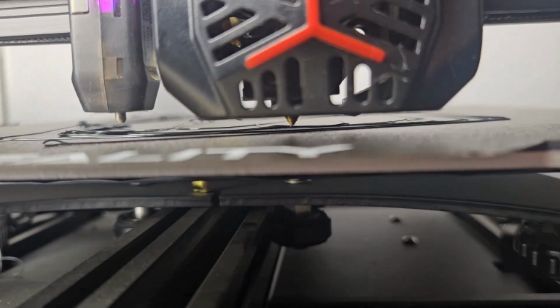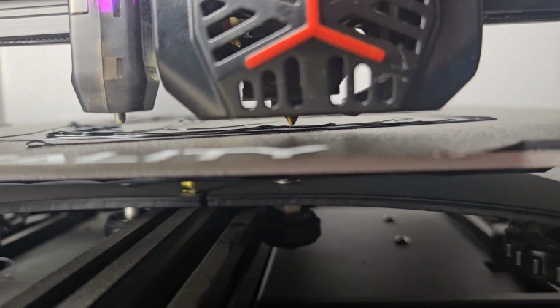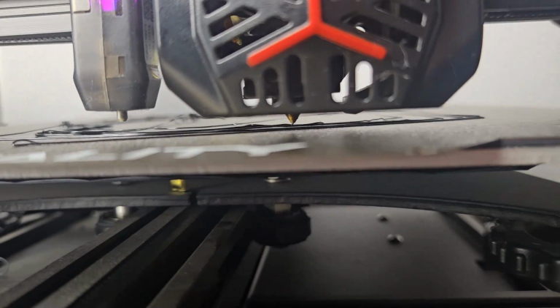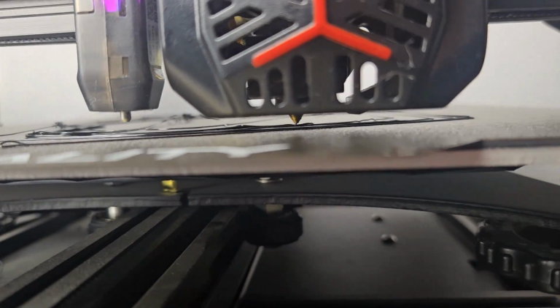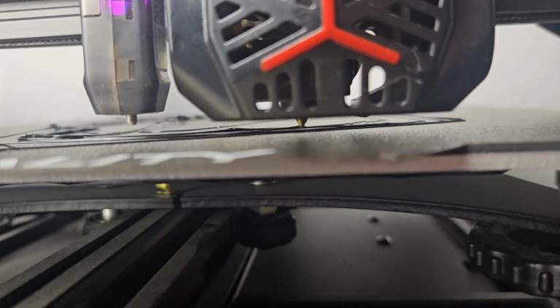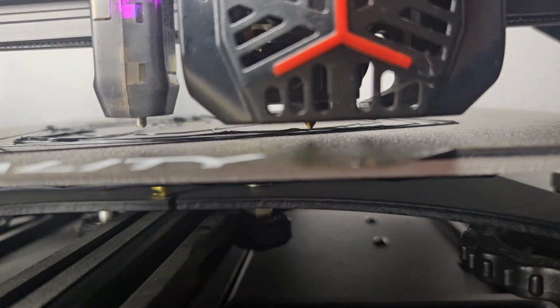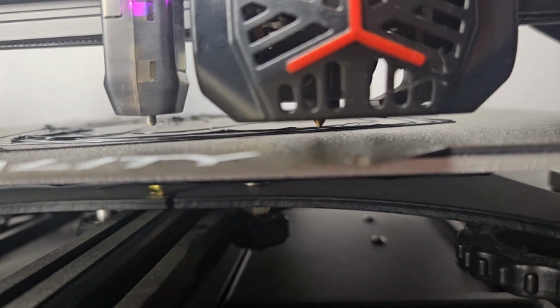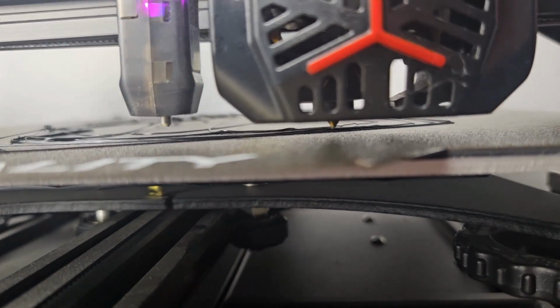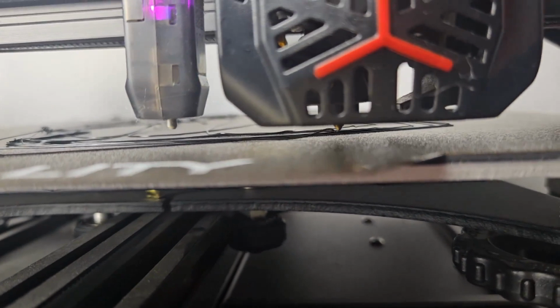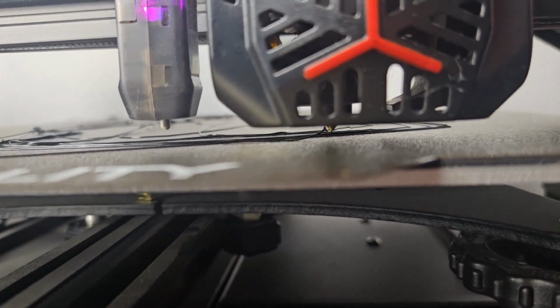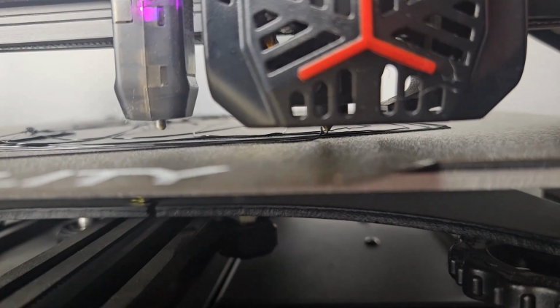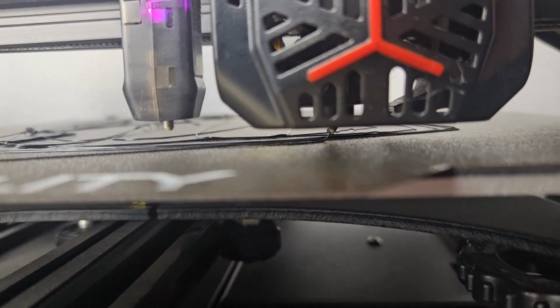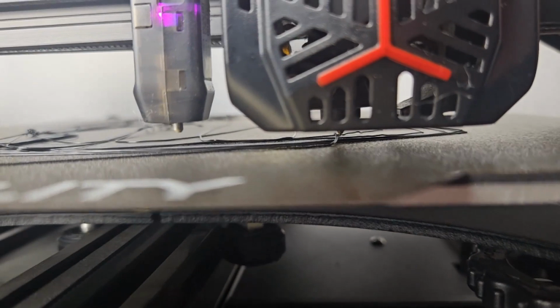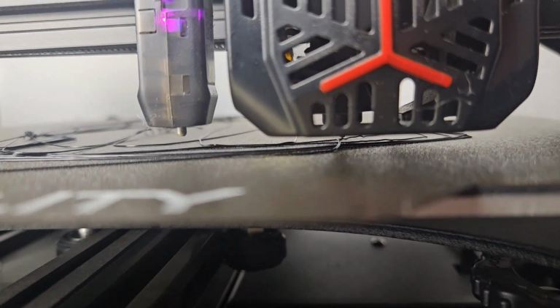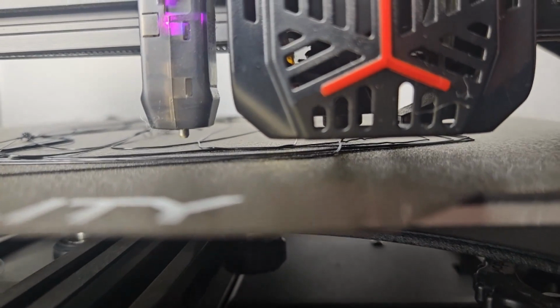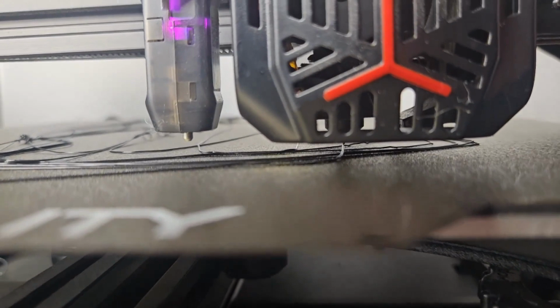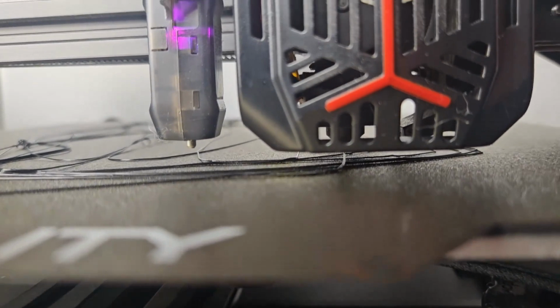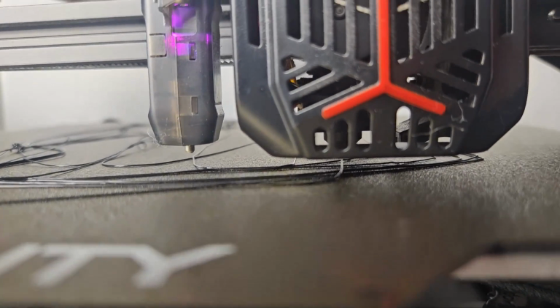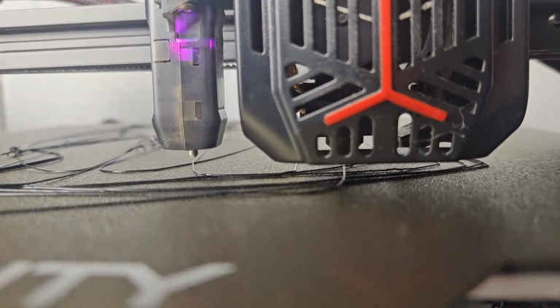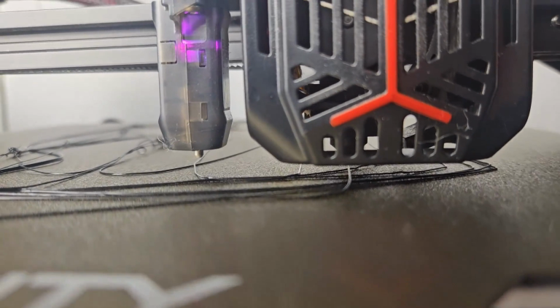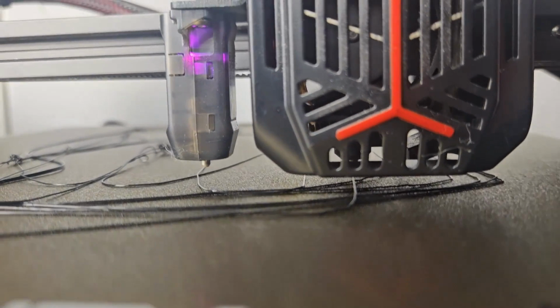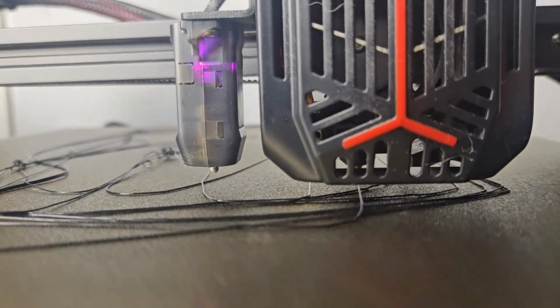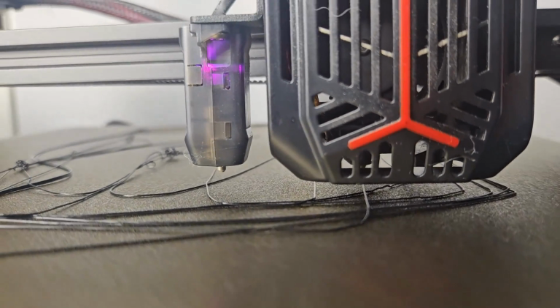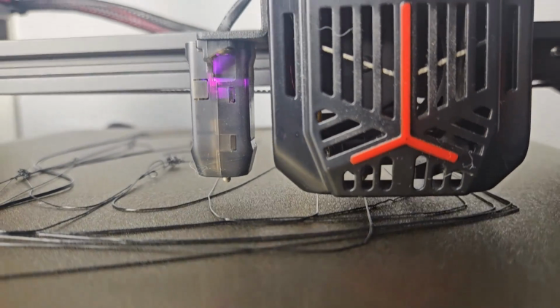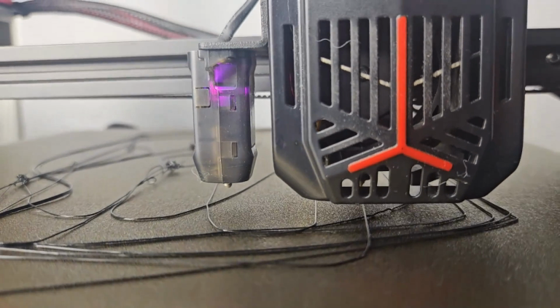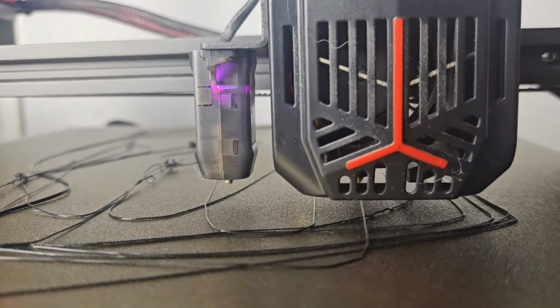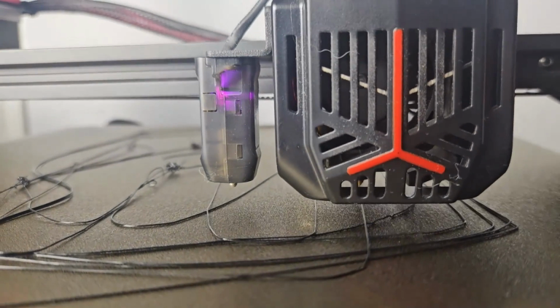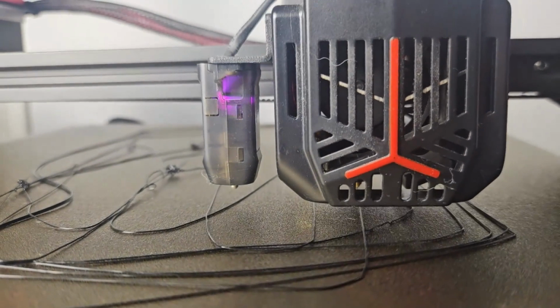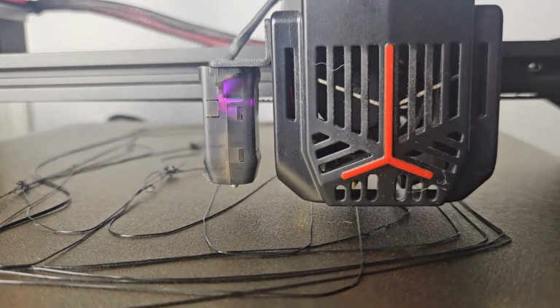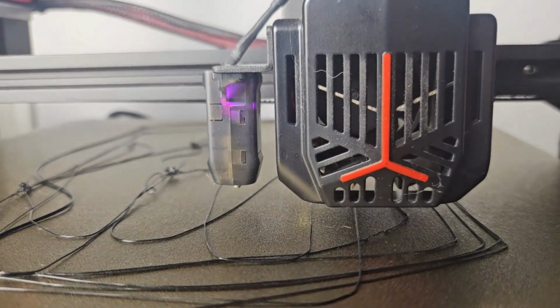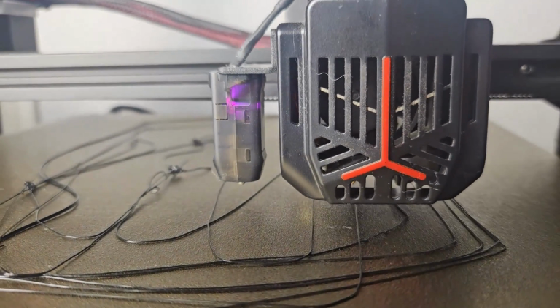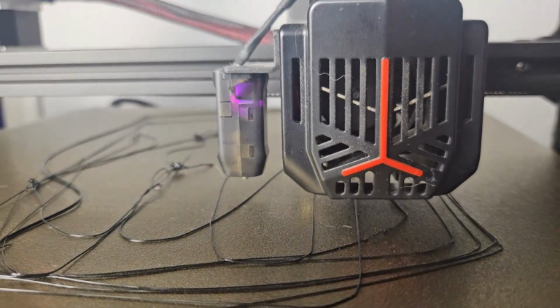Unless you plan on only printing spaghetti, you will need to re-level the bed and adjust the Z offset.